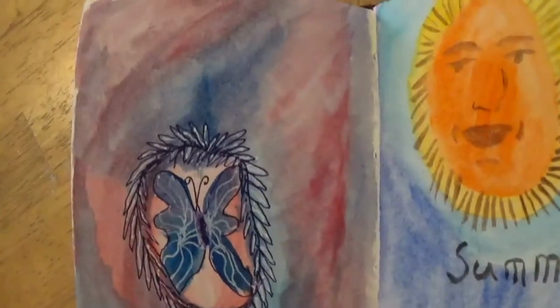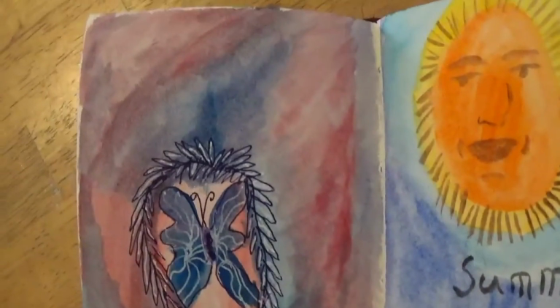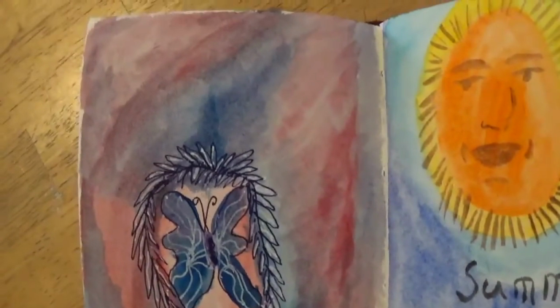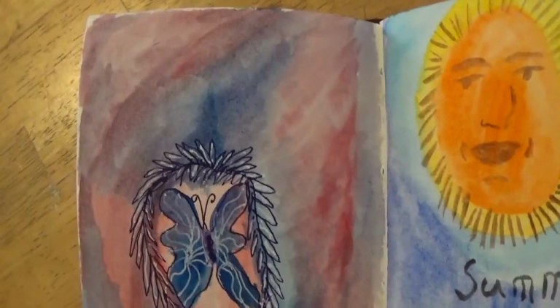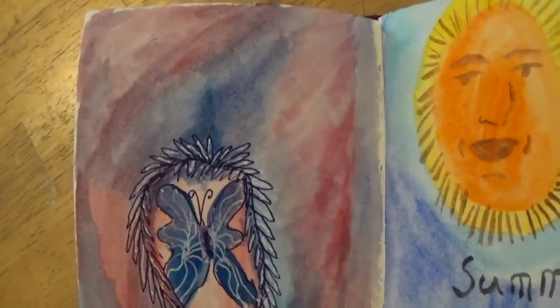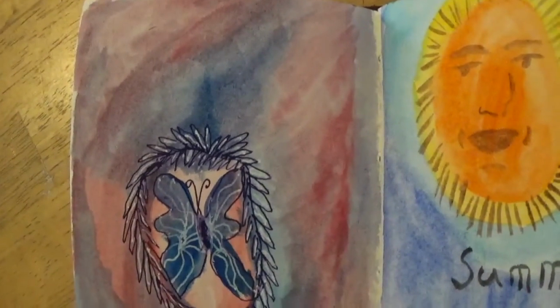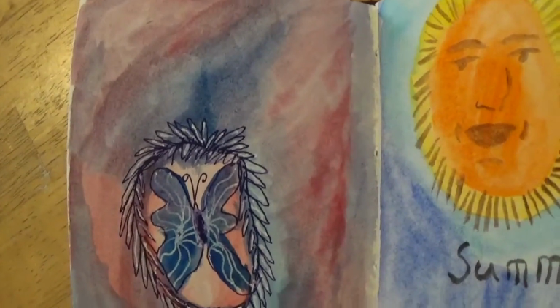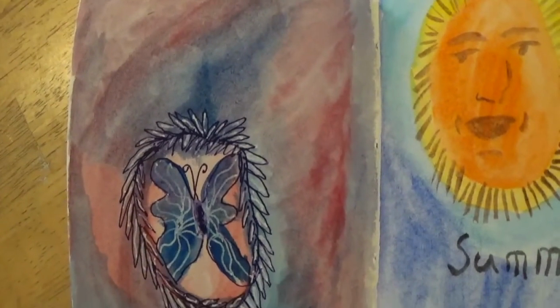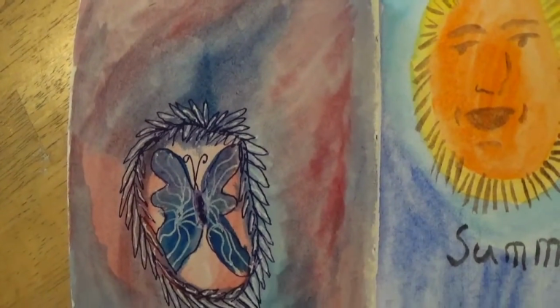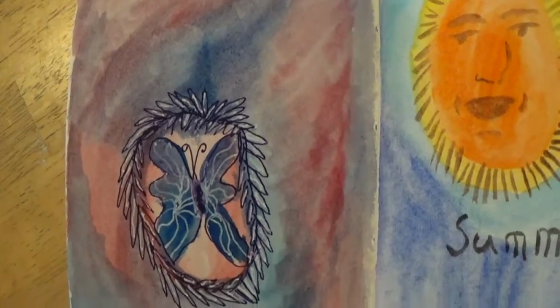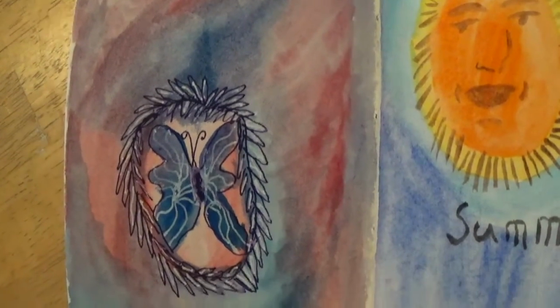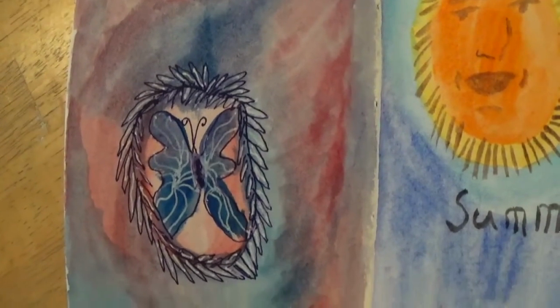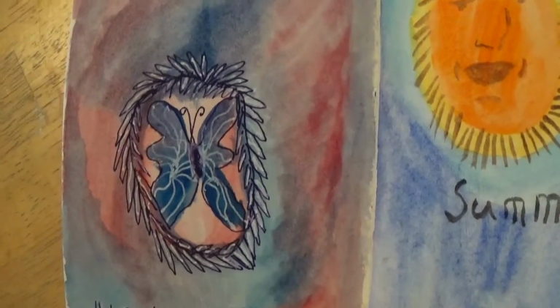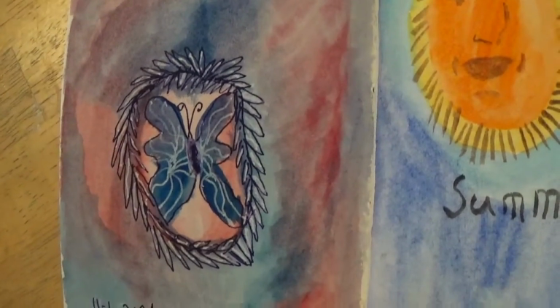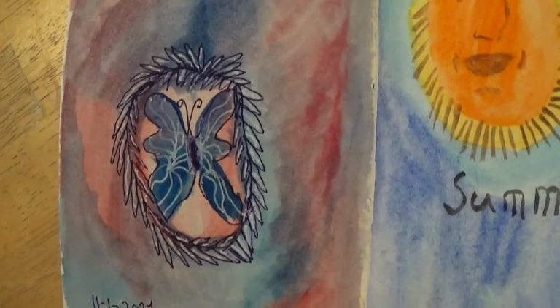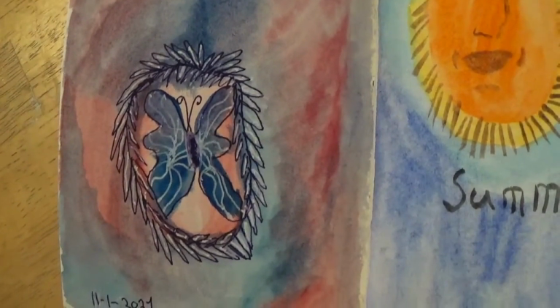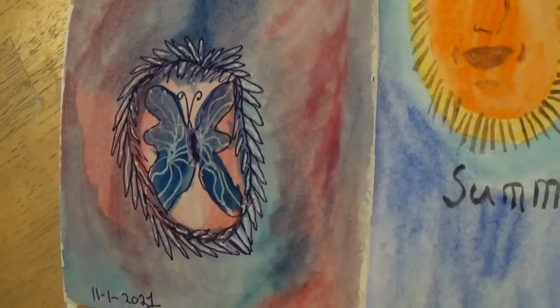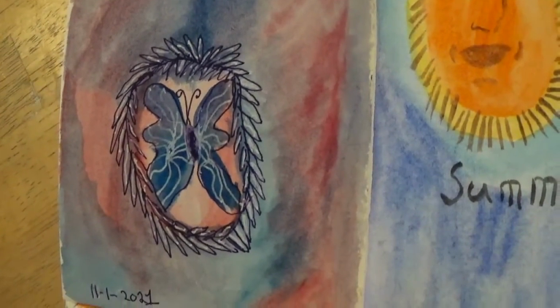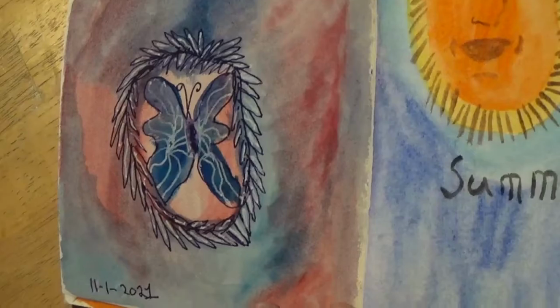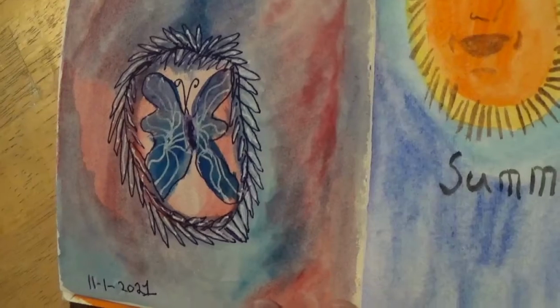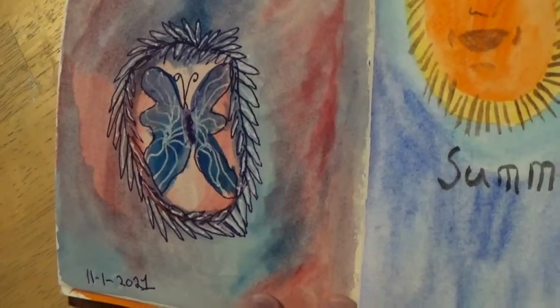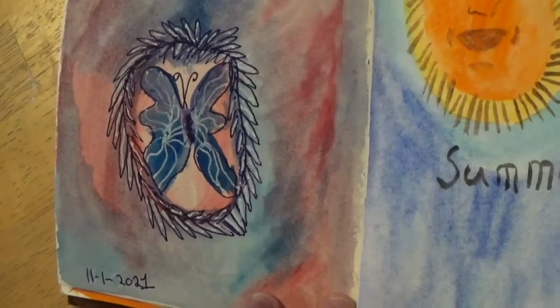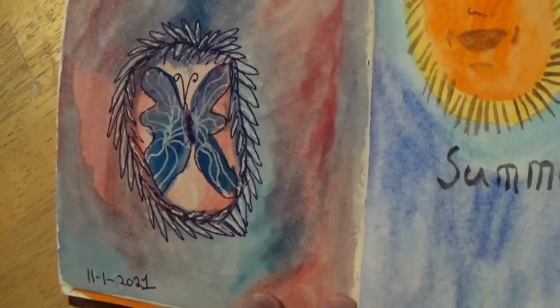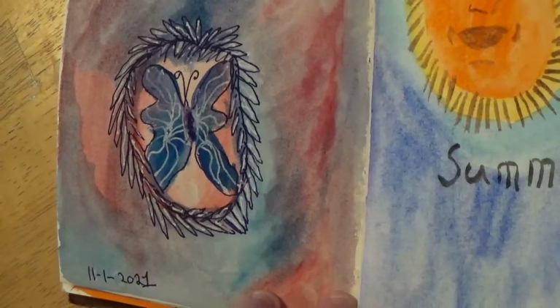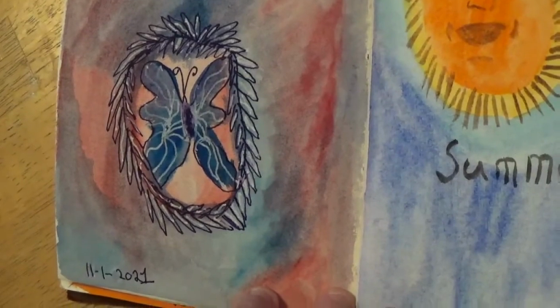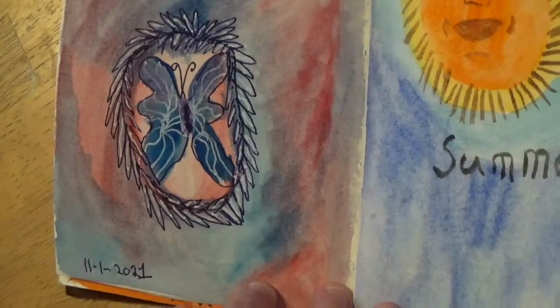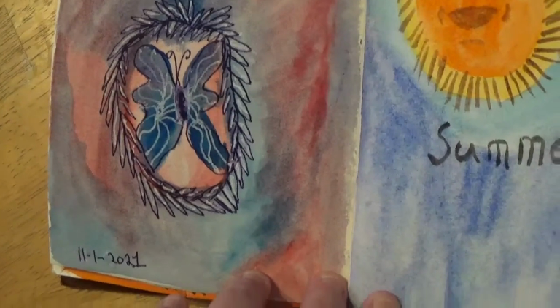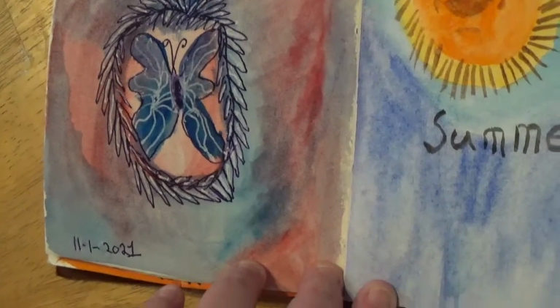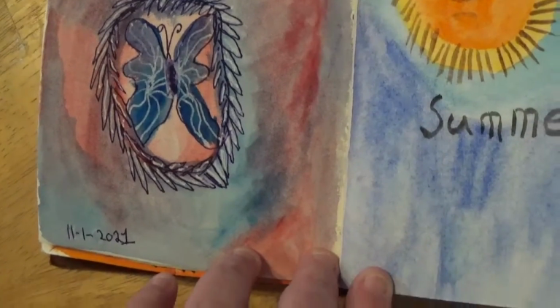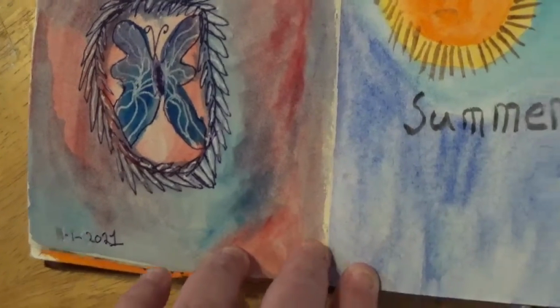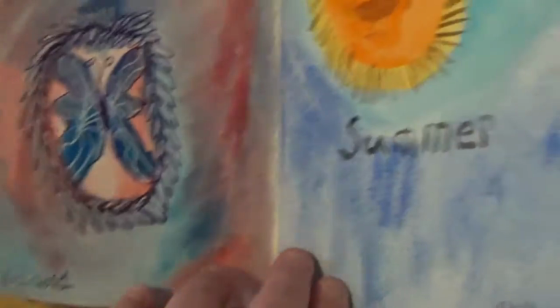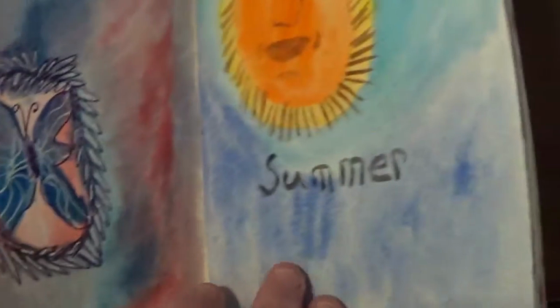And this was some watercolor and different pens that I had.